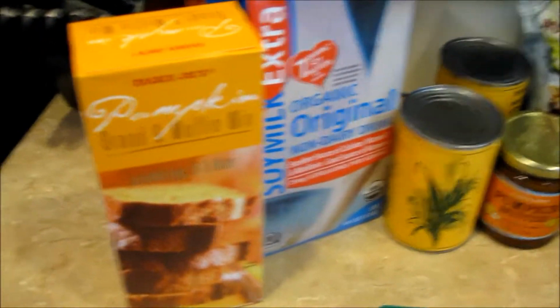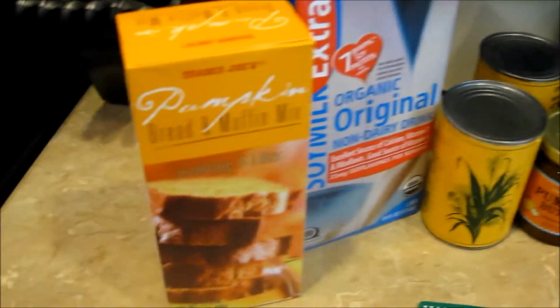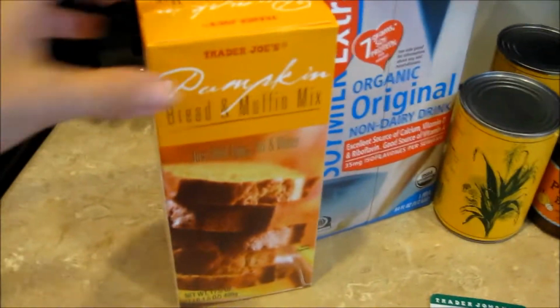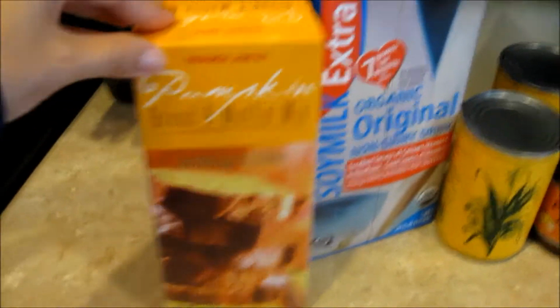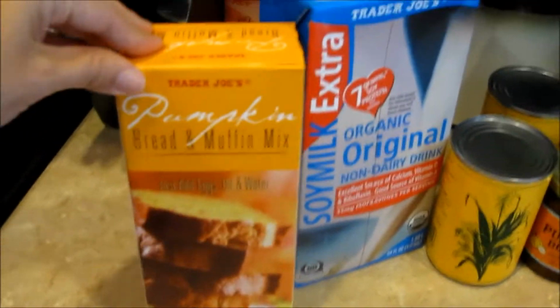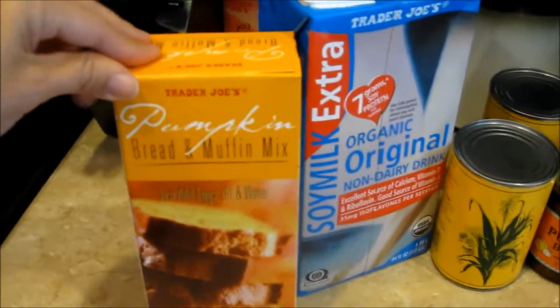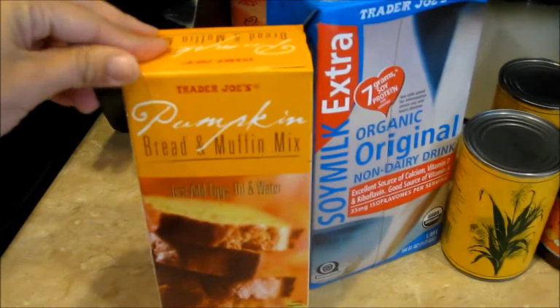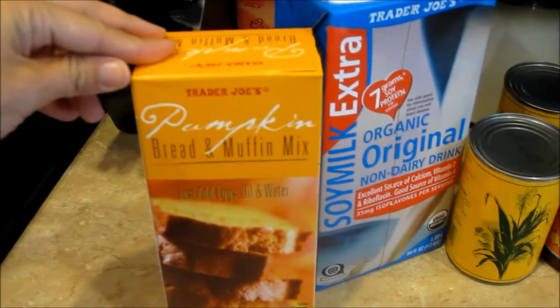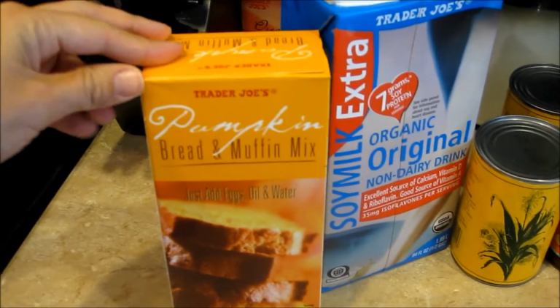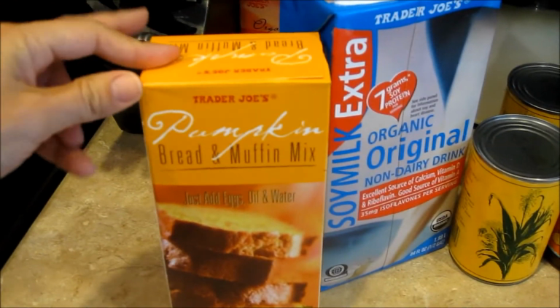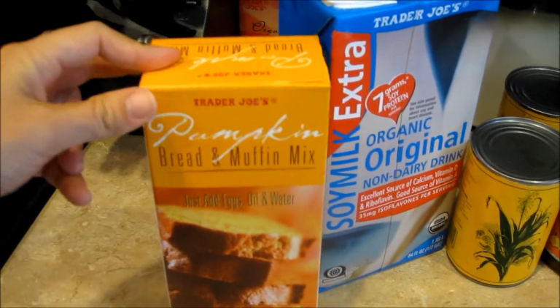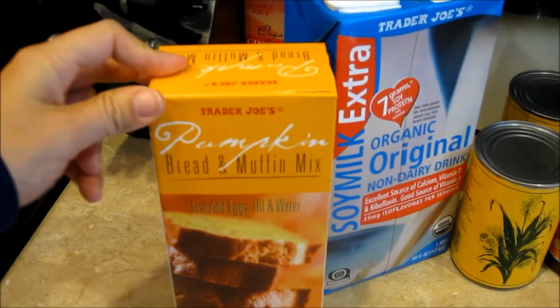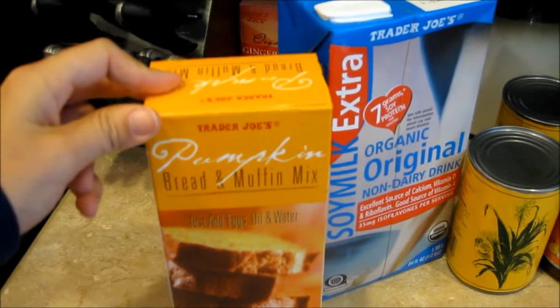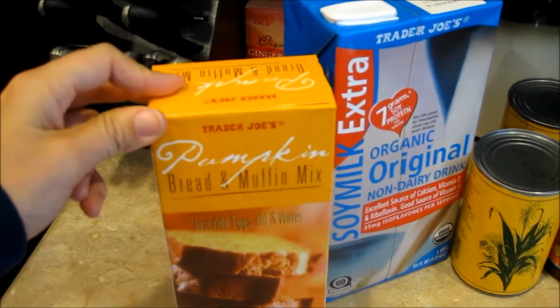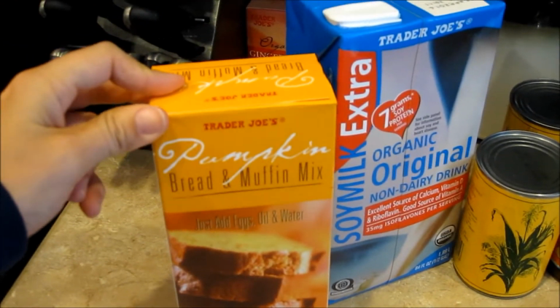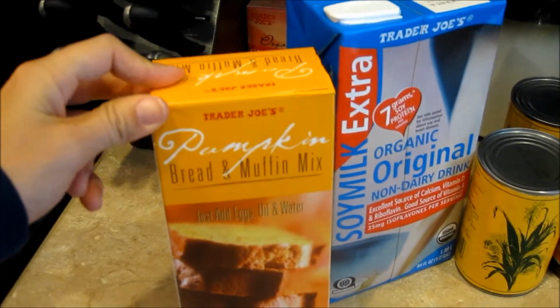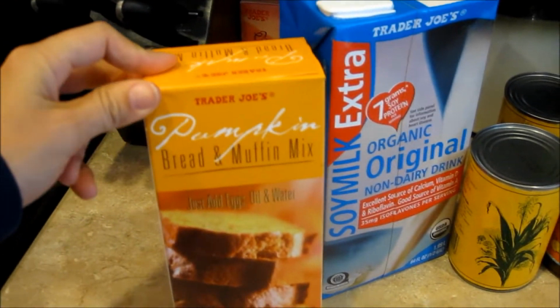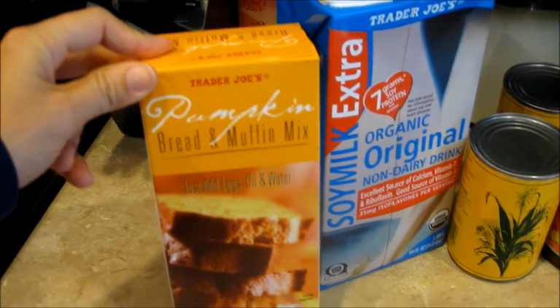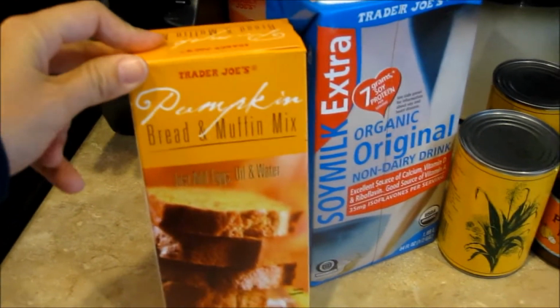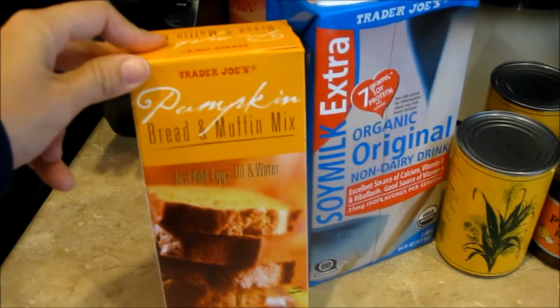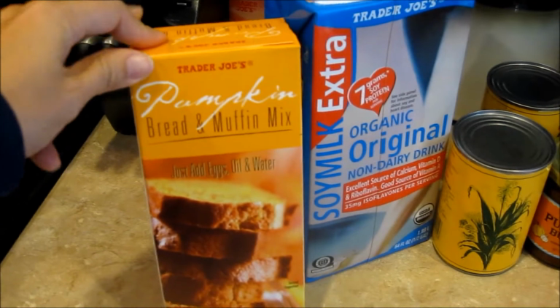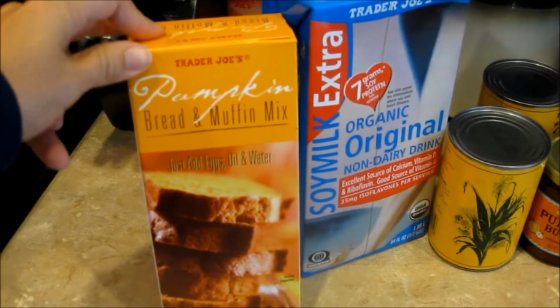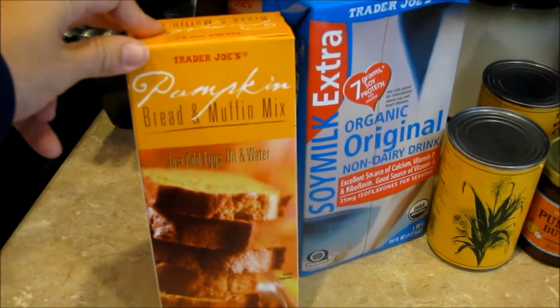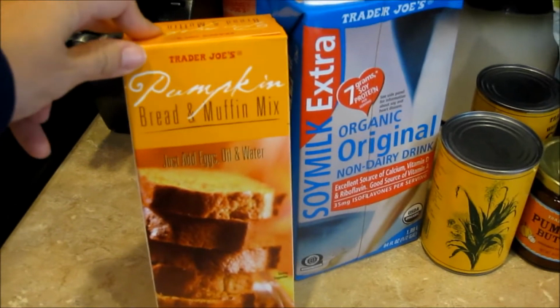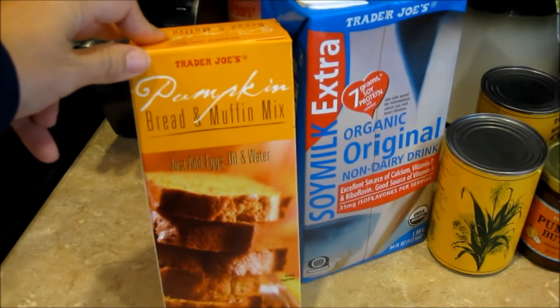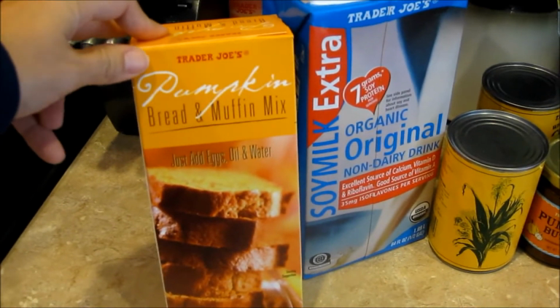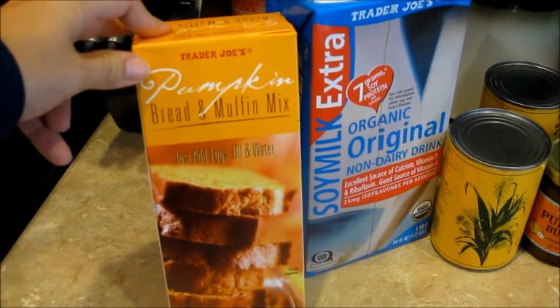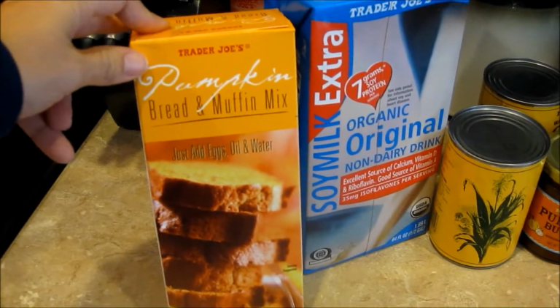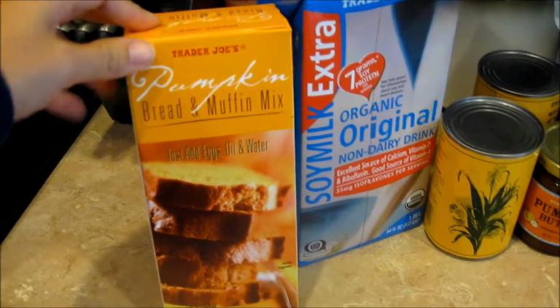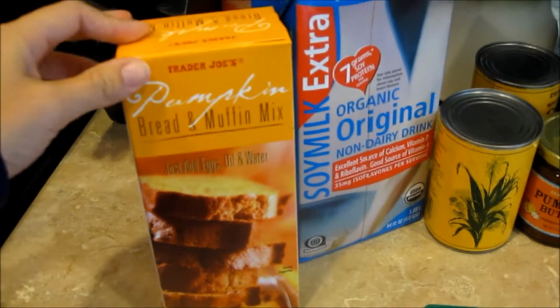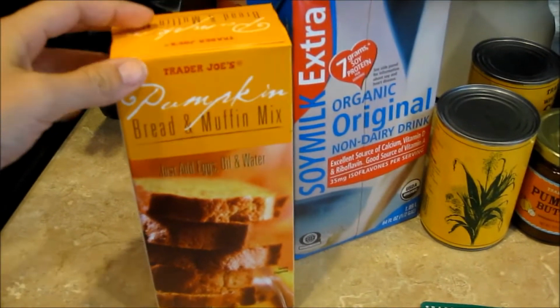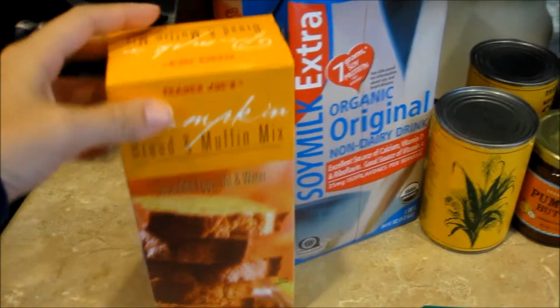So the first thing we got, which we've never tried before, is the pumpkin bread and muffin mix. Thought we'd give that a try — it sounded really good.